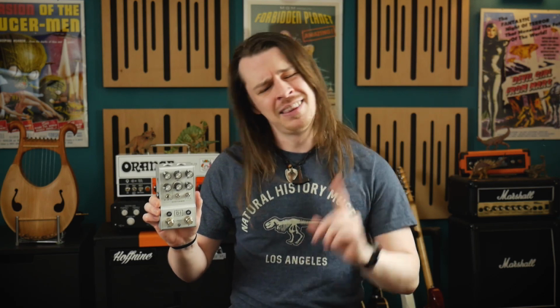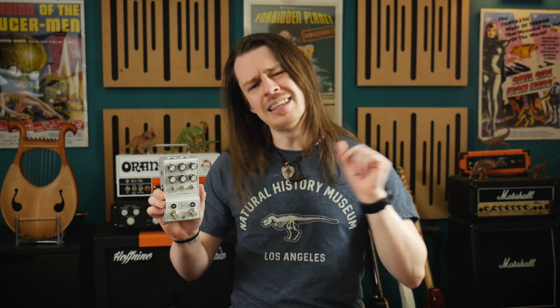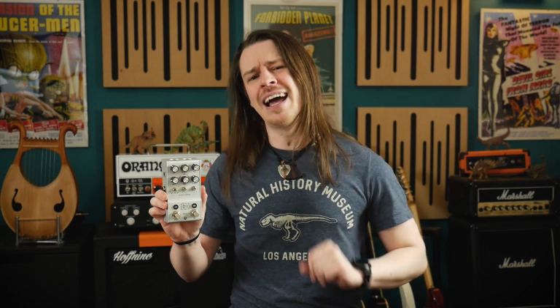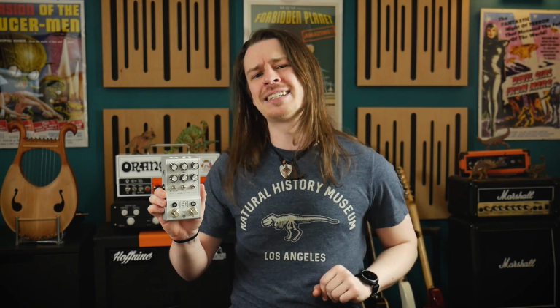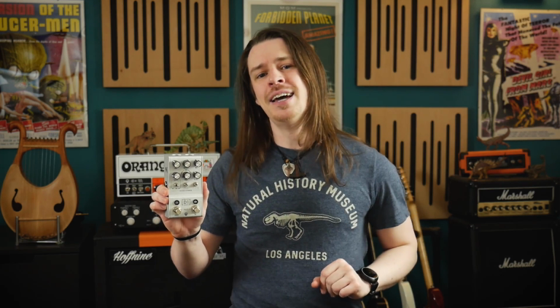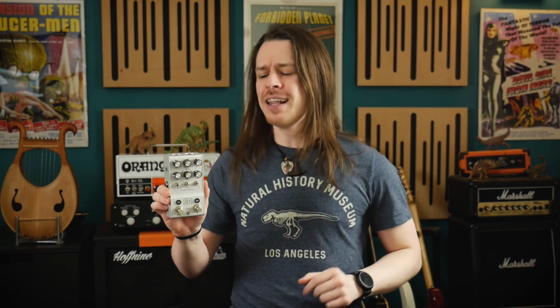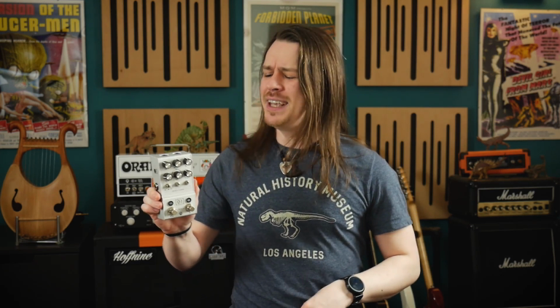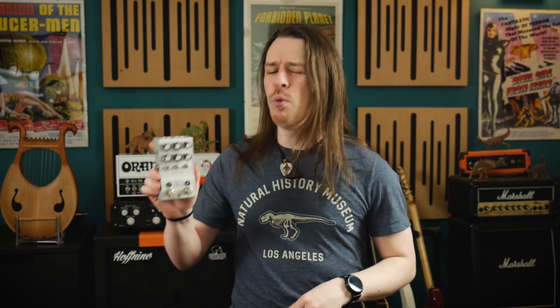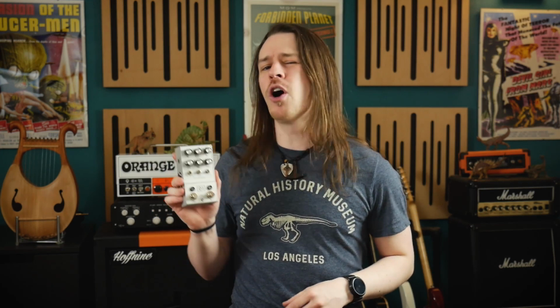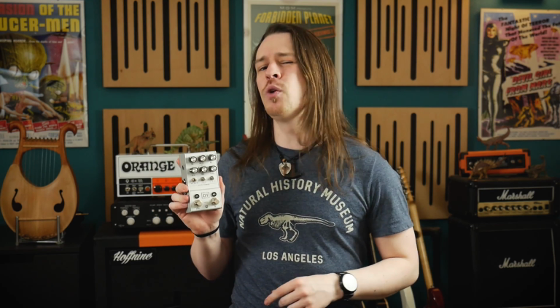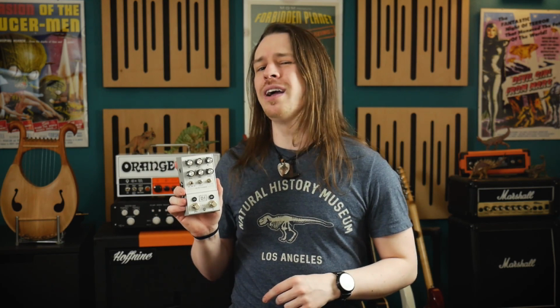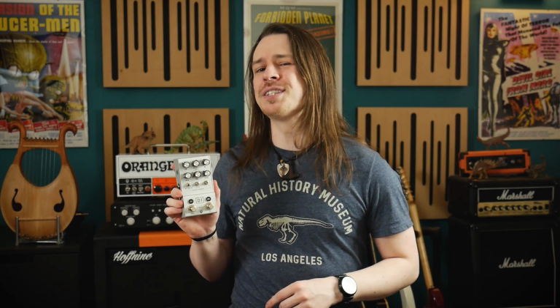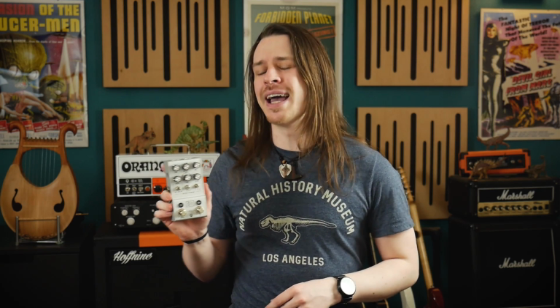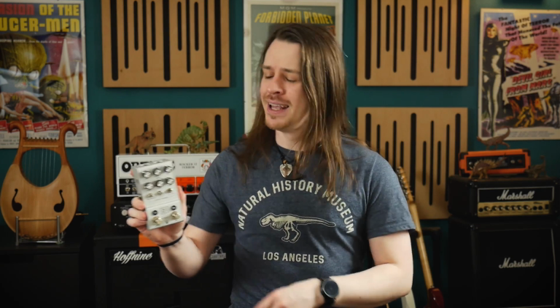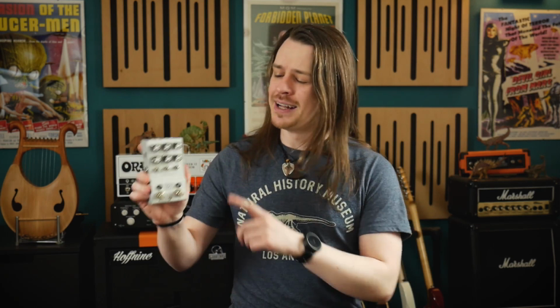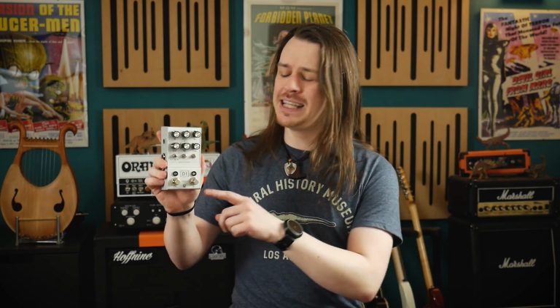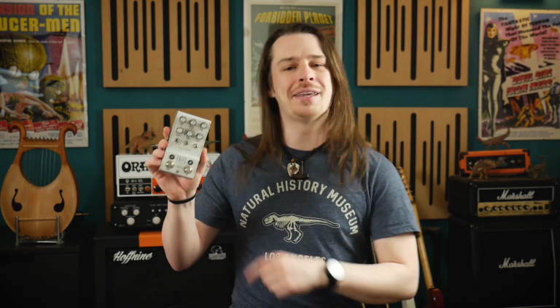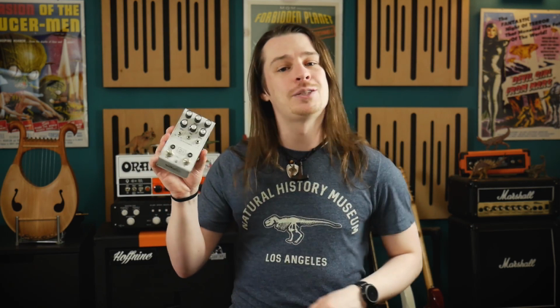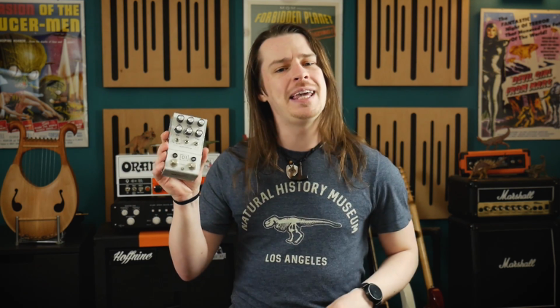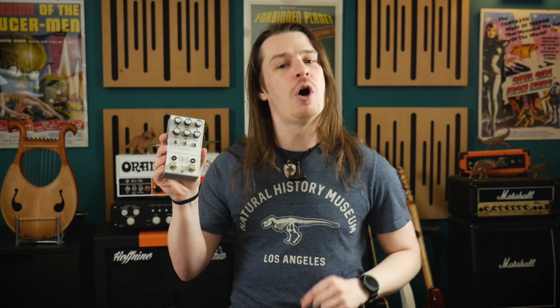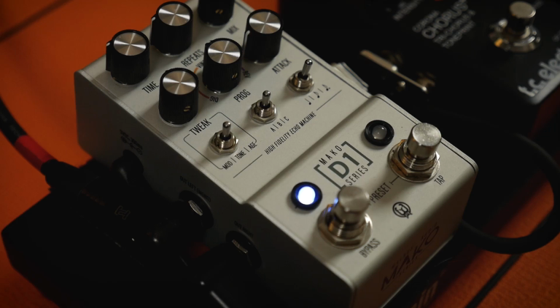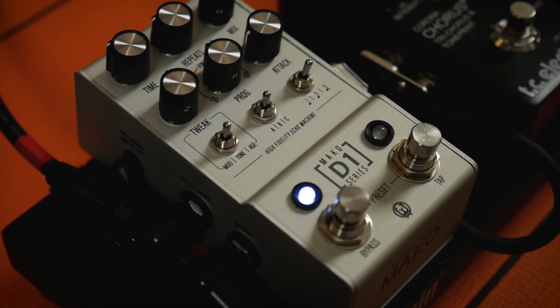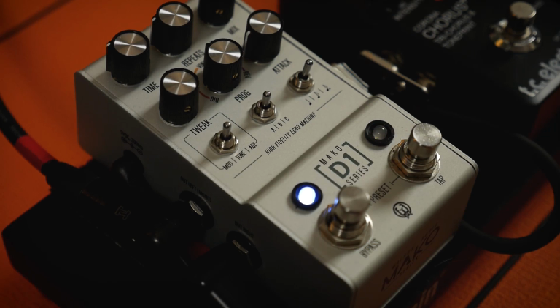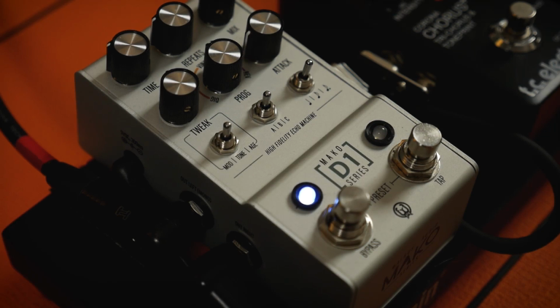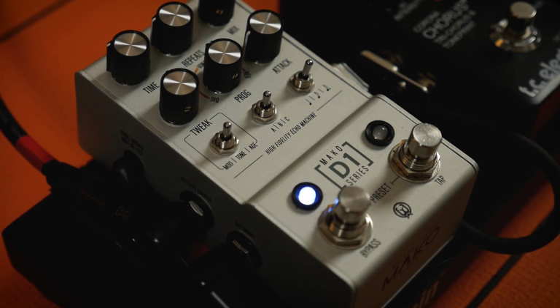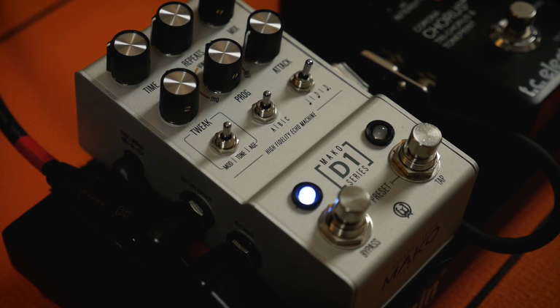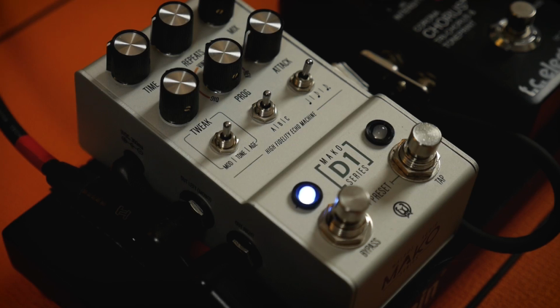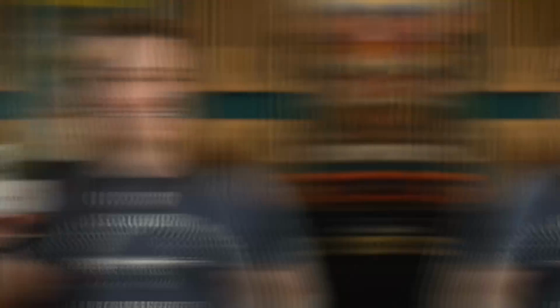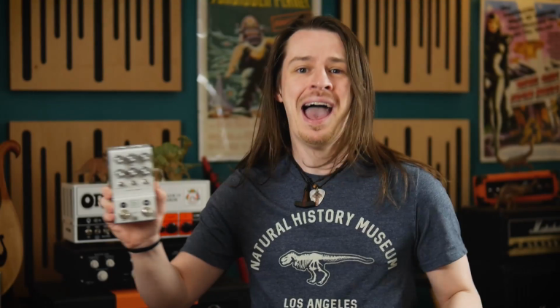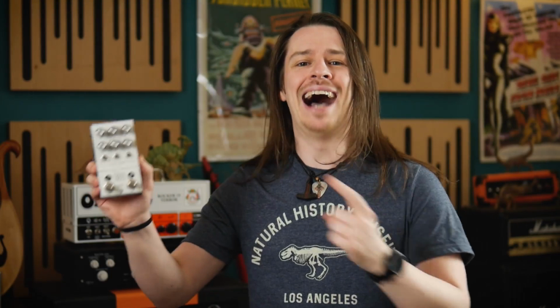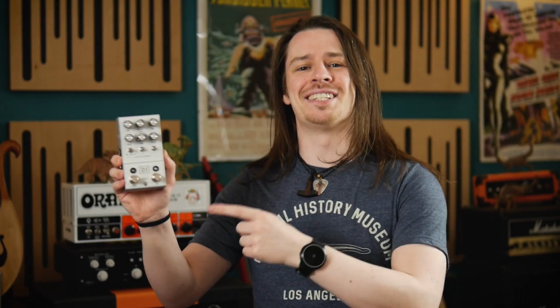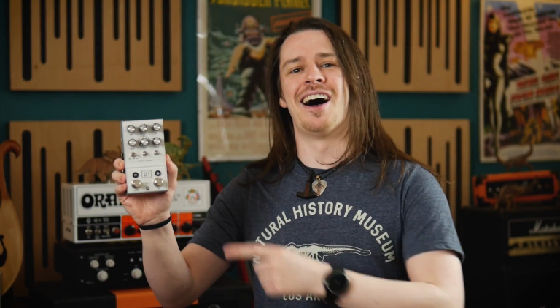Nonetheless, let's take a walk on the wild side and see what this tweaky box has to offer. At its heart, the Mako D1 is a digital delay powered by a SHARK processor.